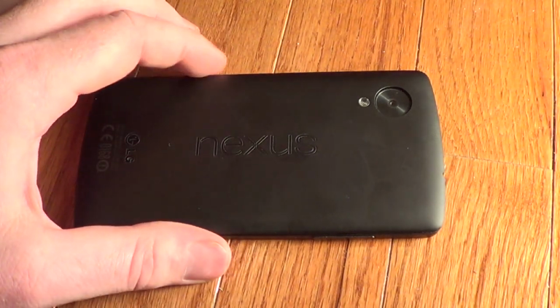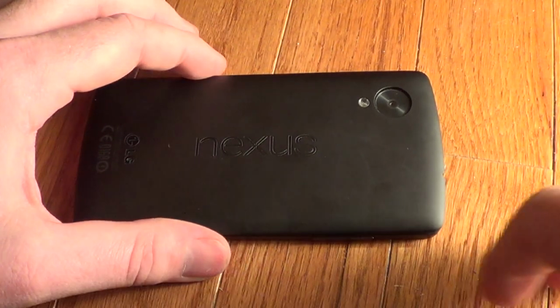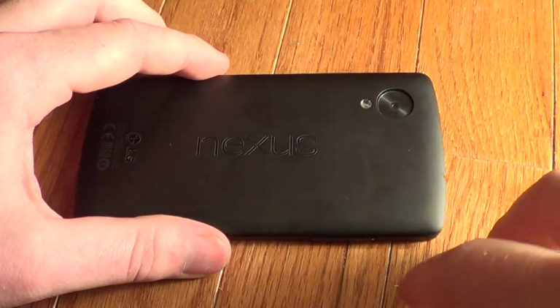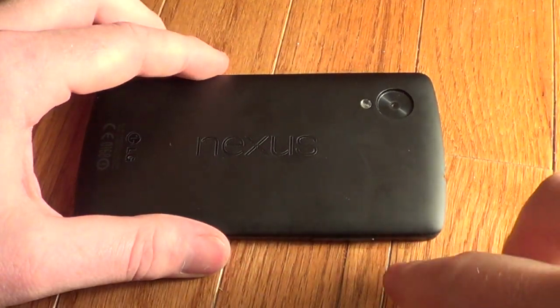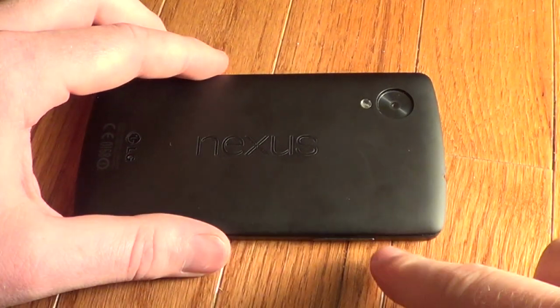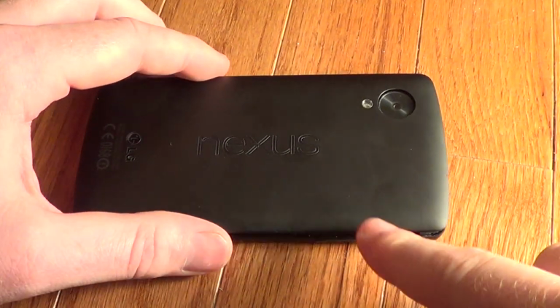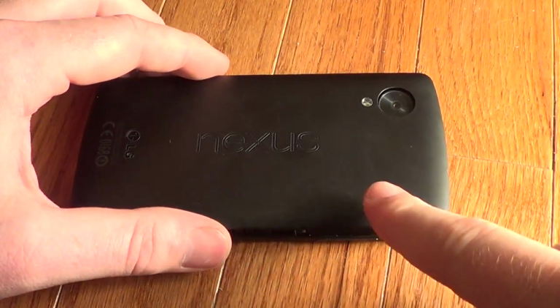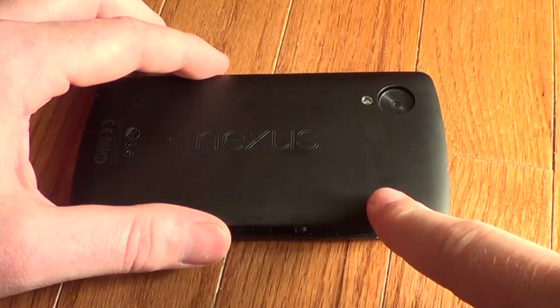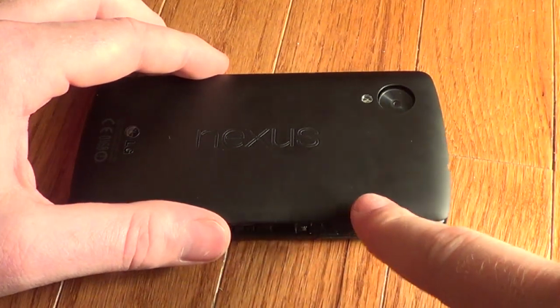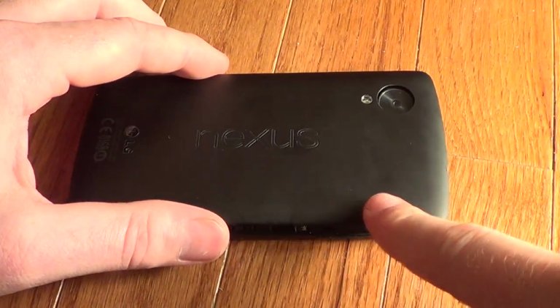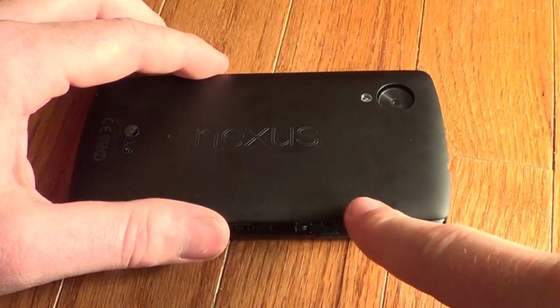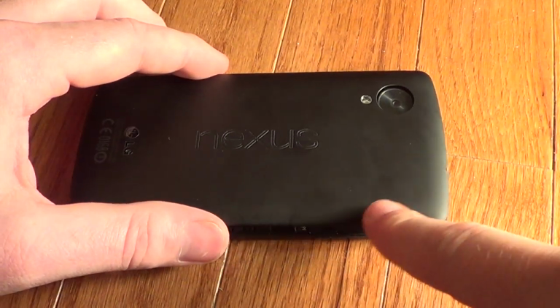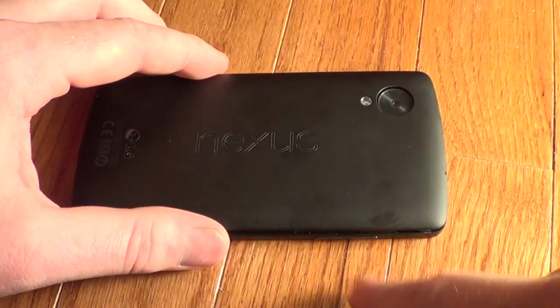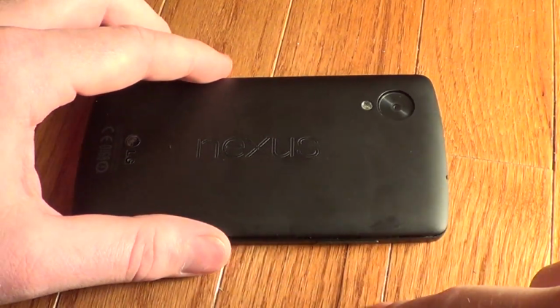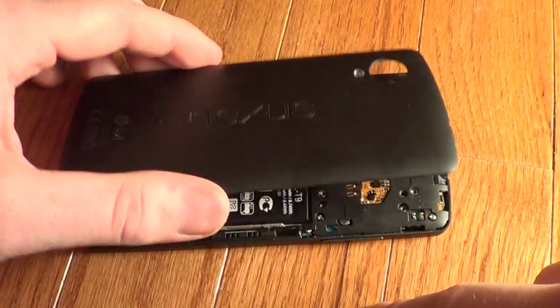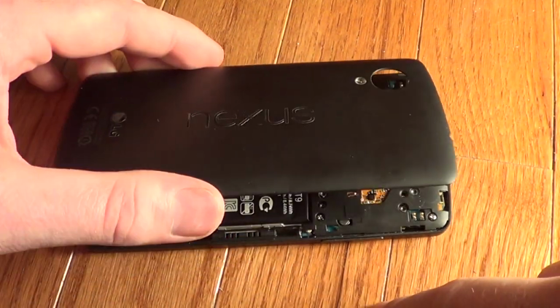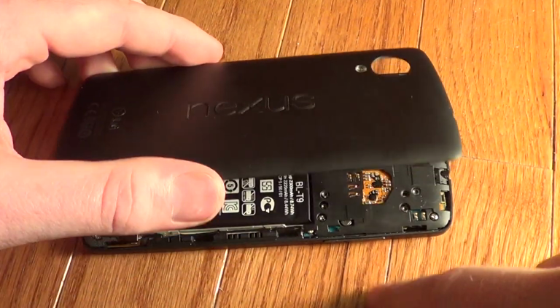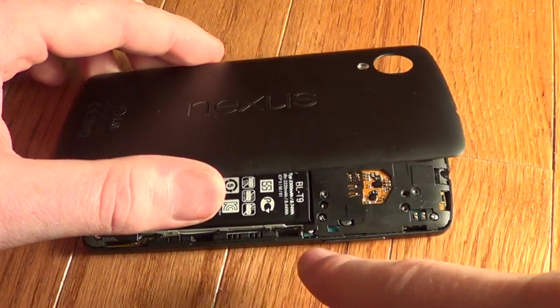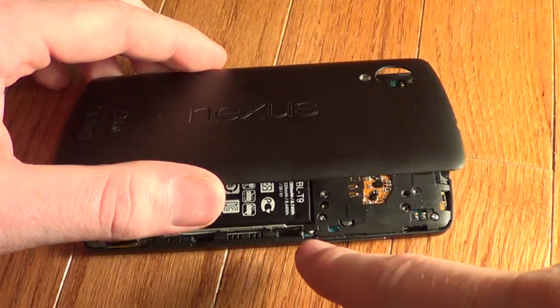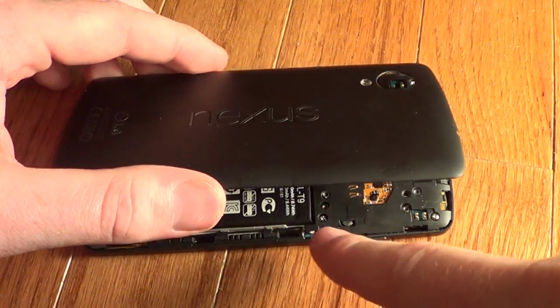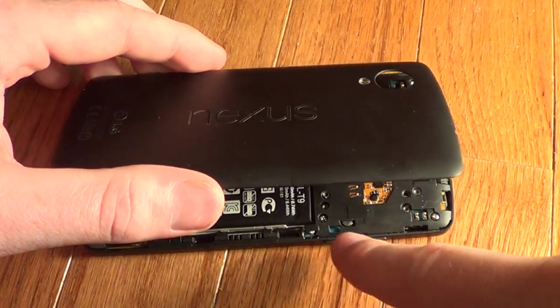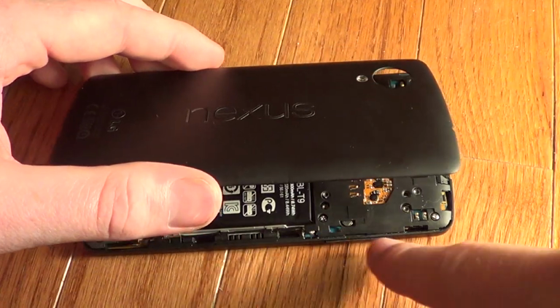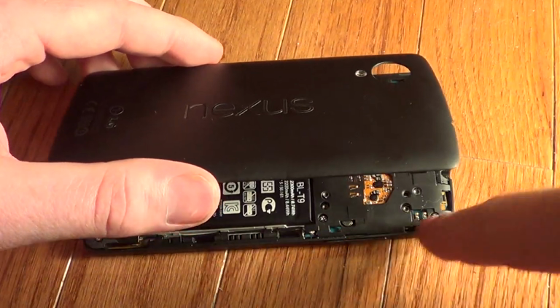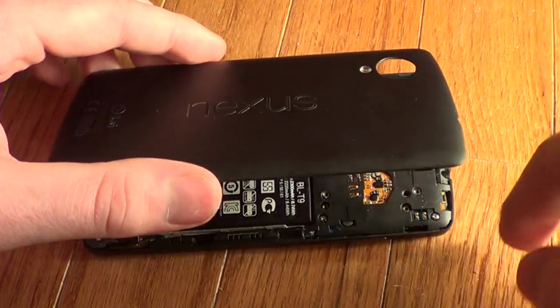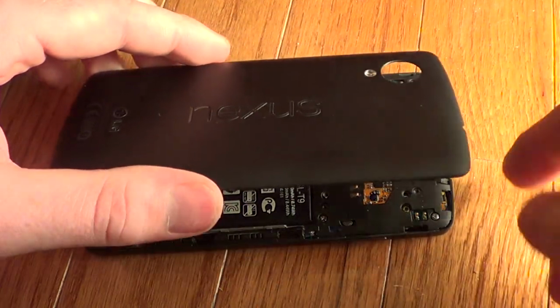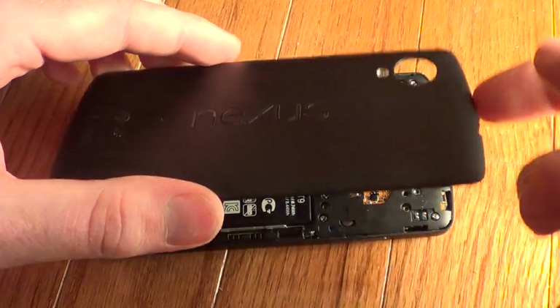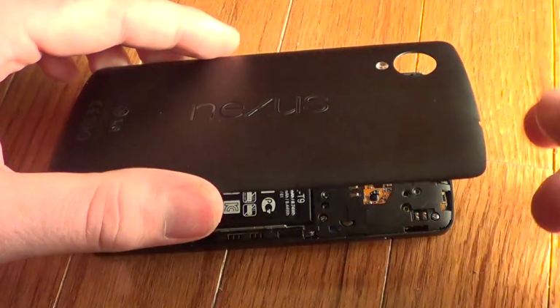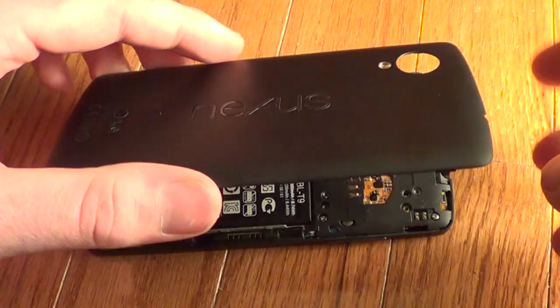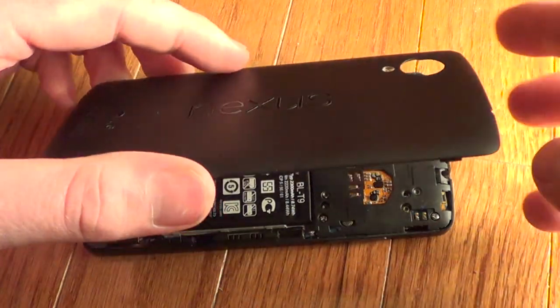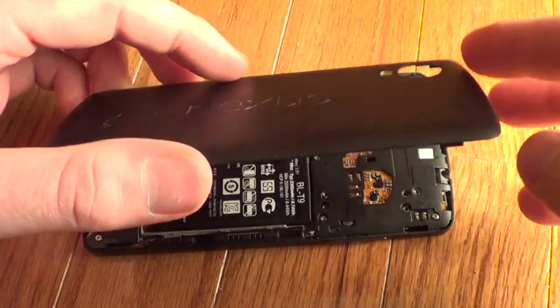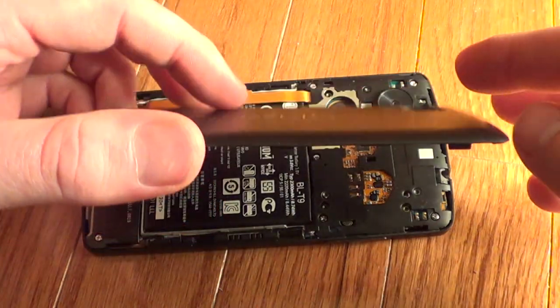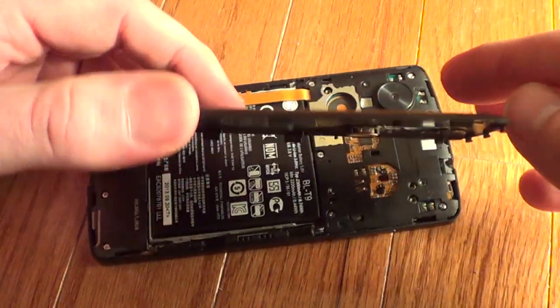So what you need to do is remove the back cover. I just pried it off and went around the edges.